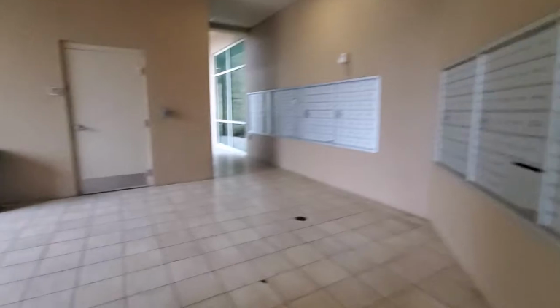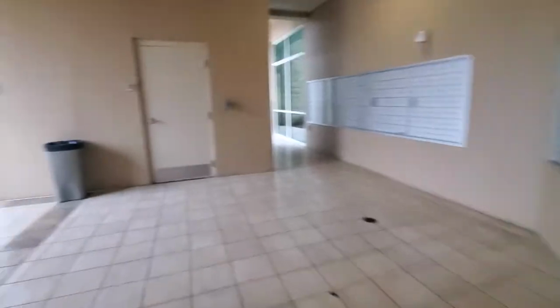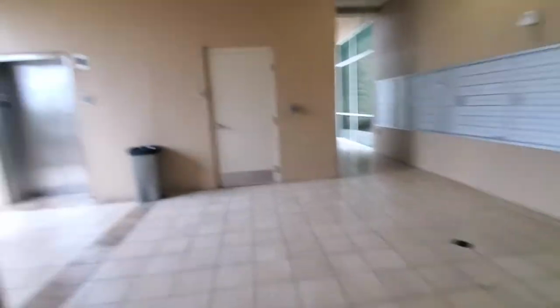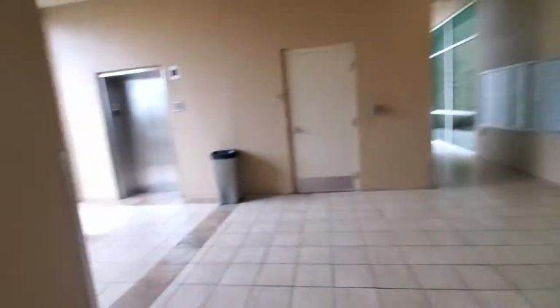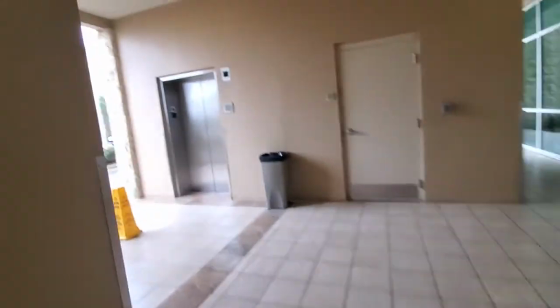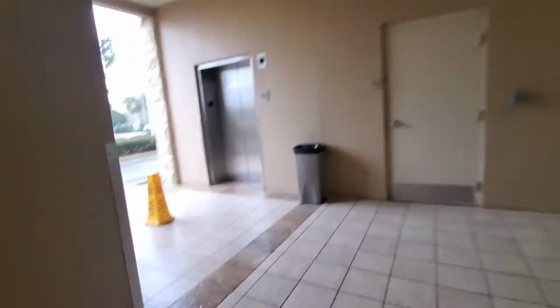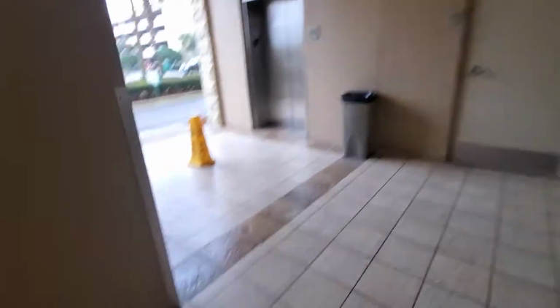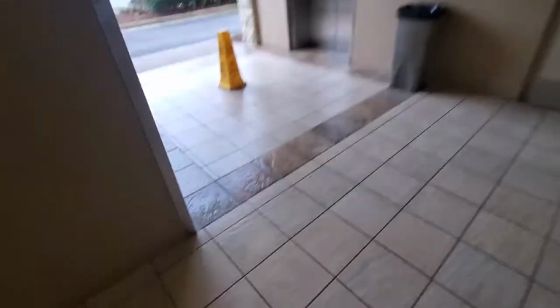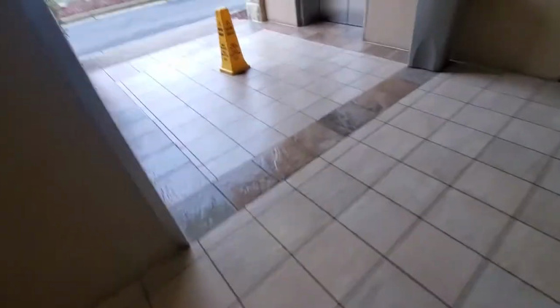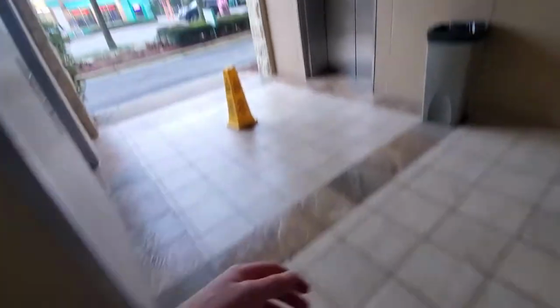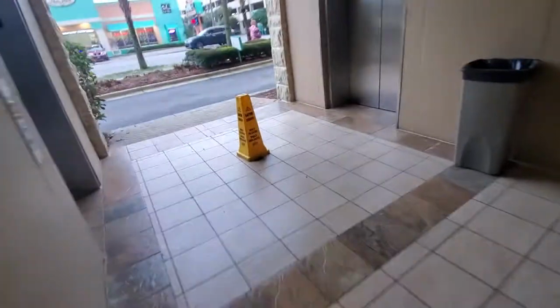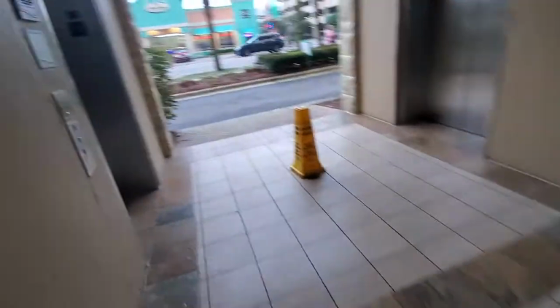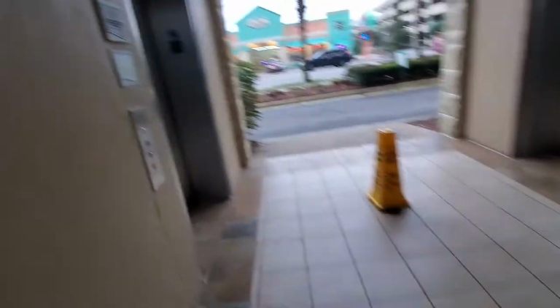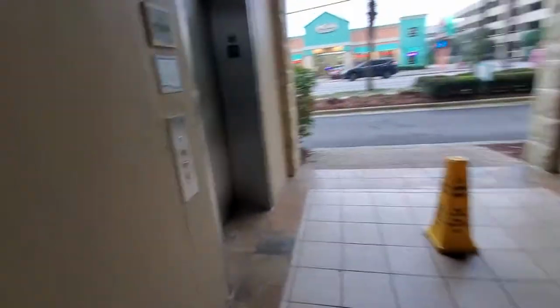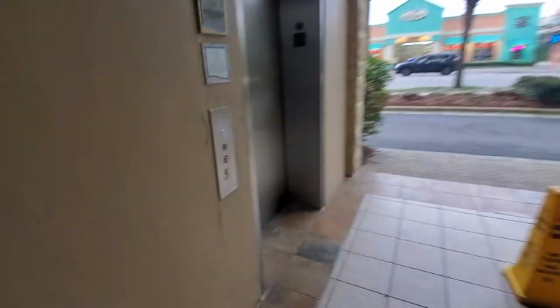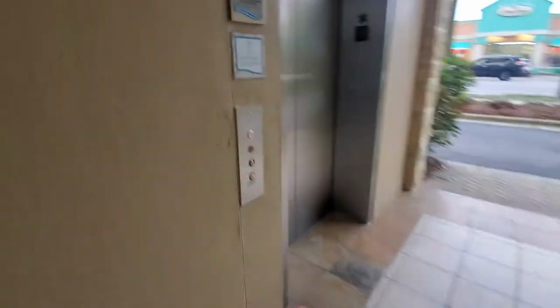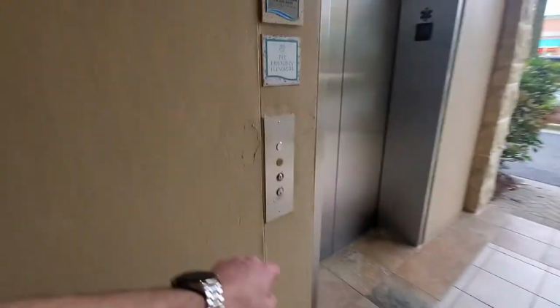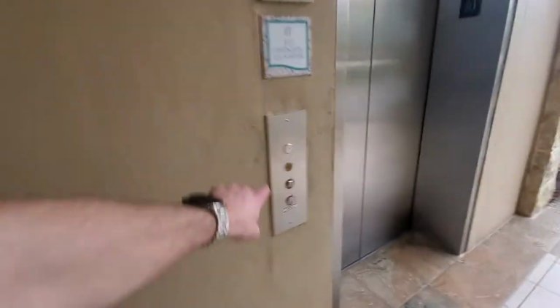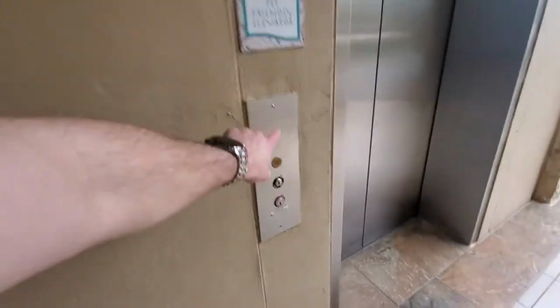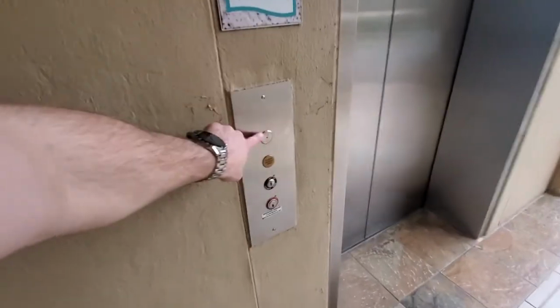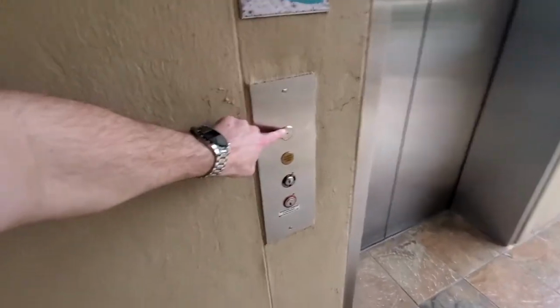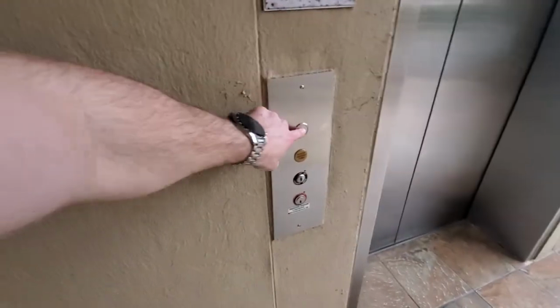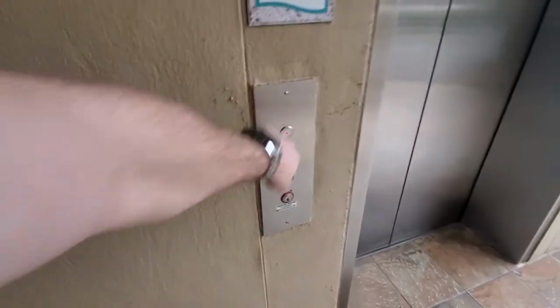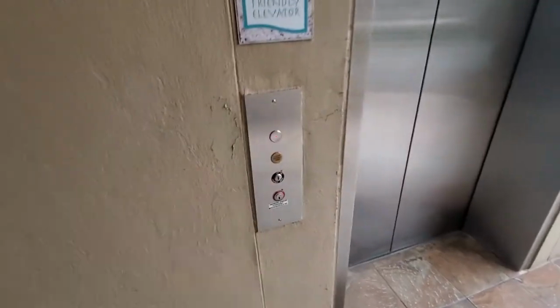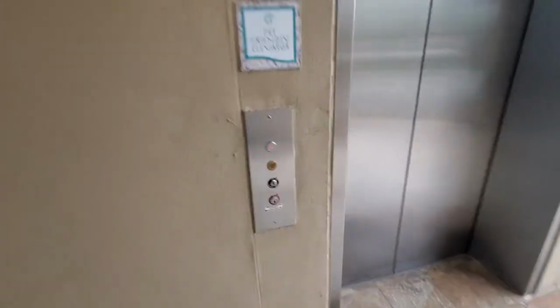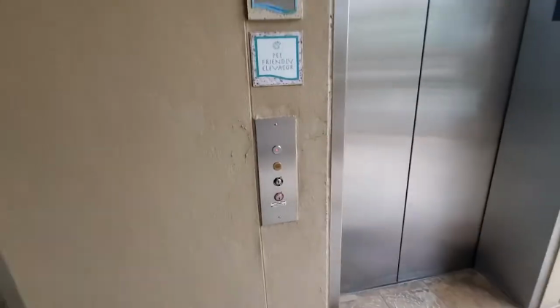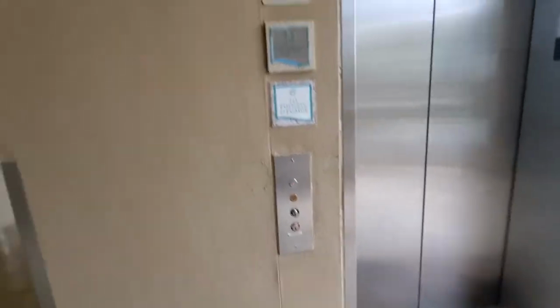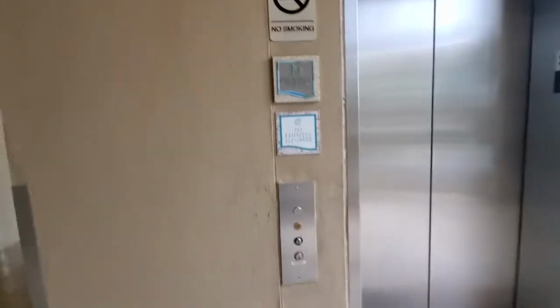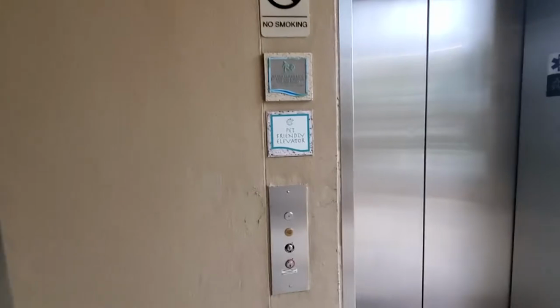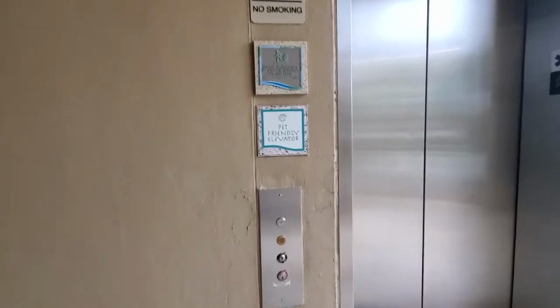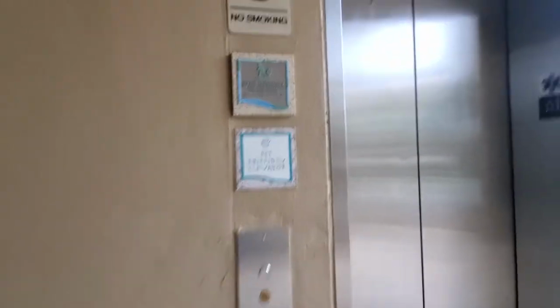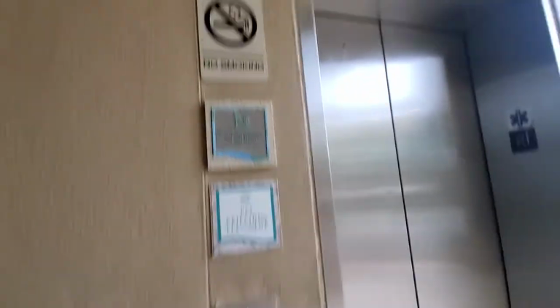These are the elevators at the Aqua Beach Resorts. Pet-friendly elevator.